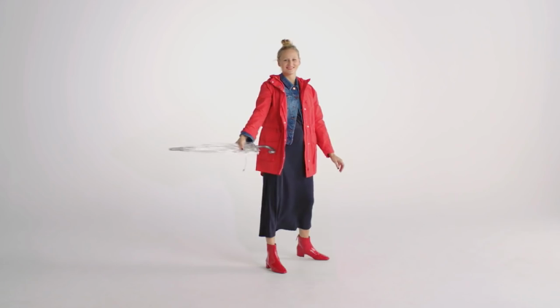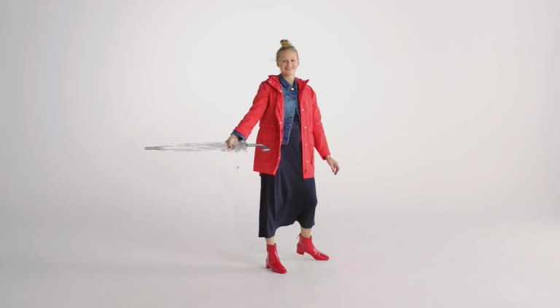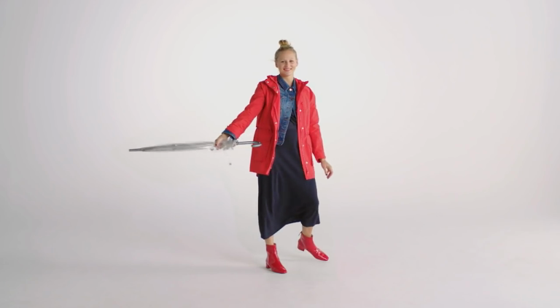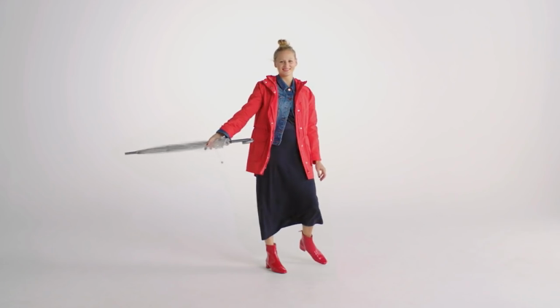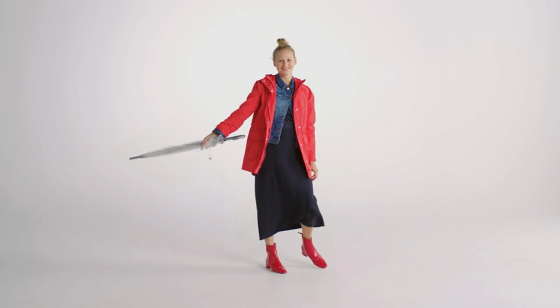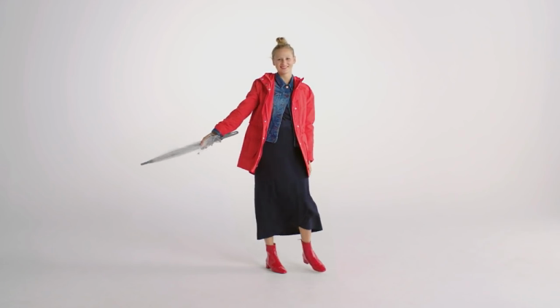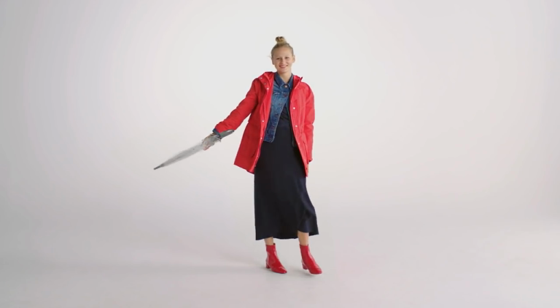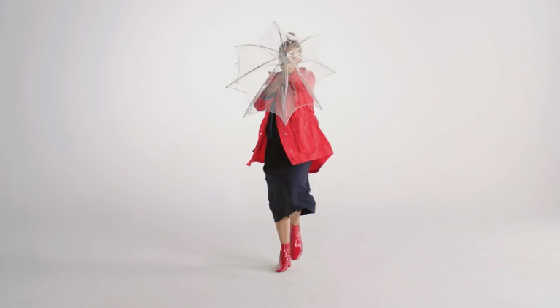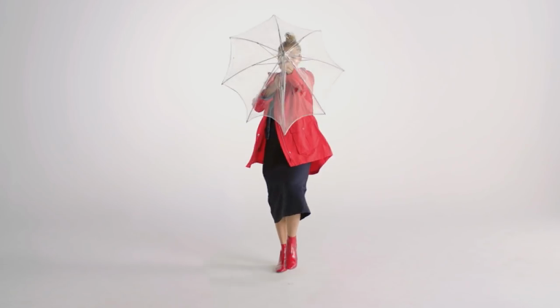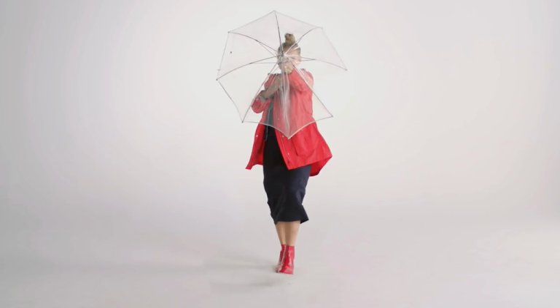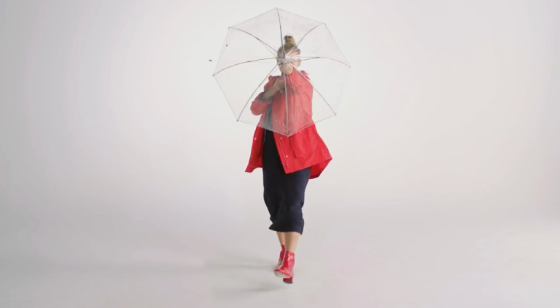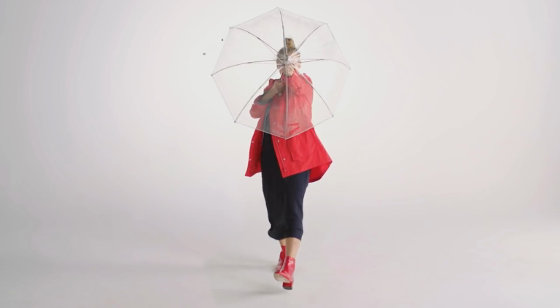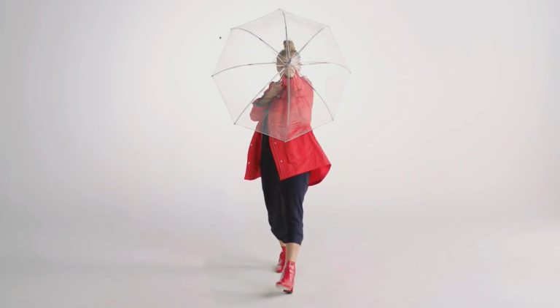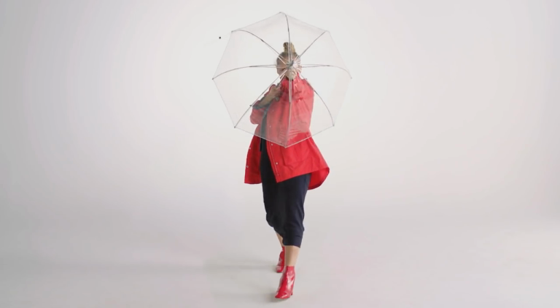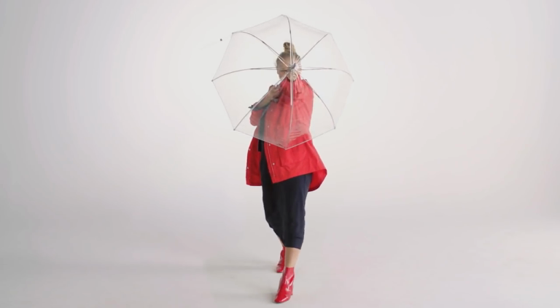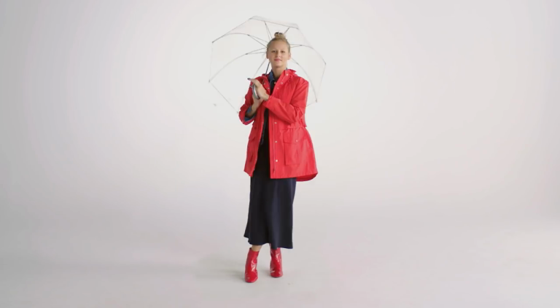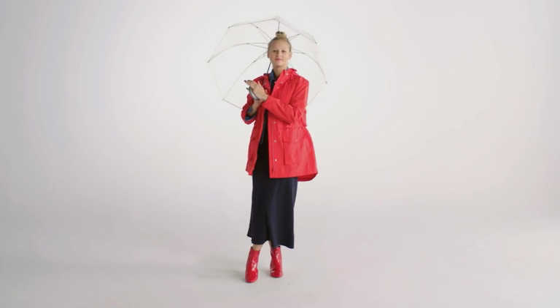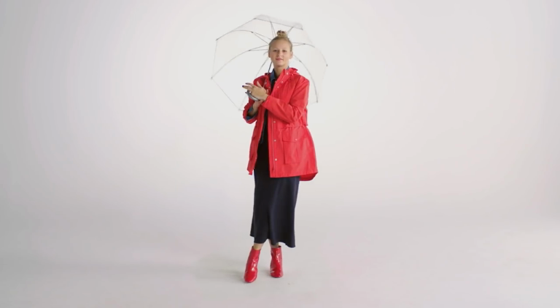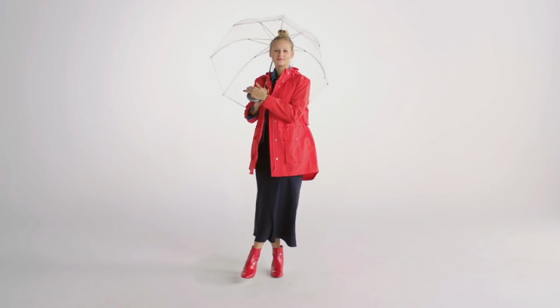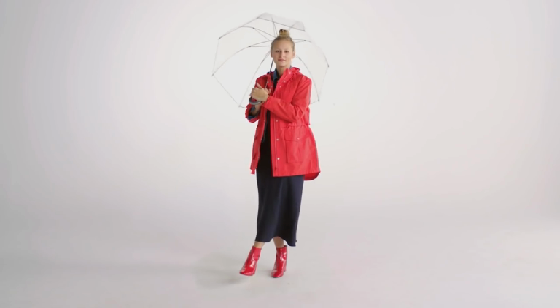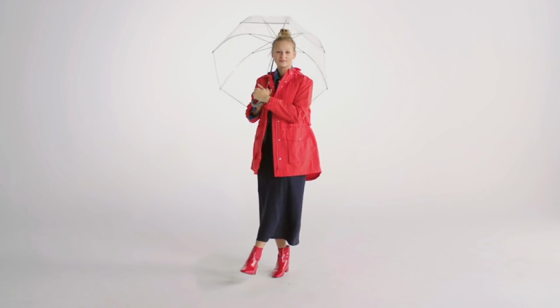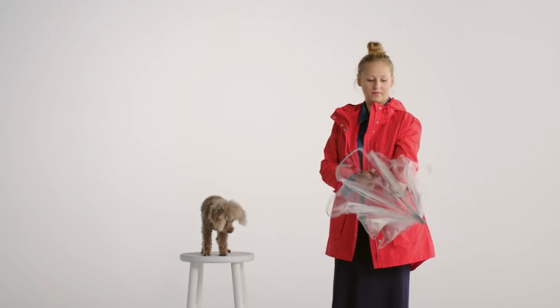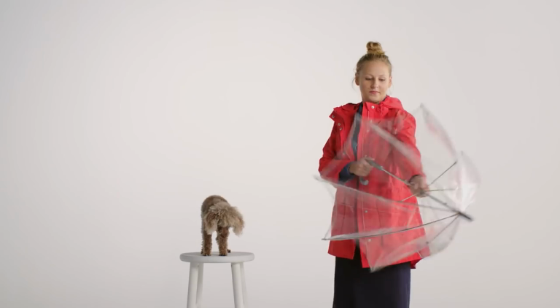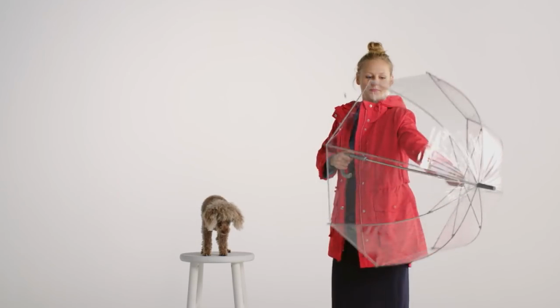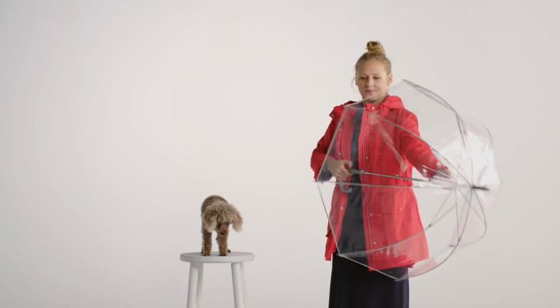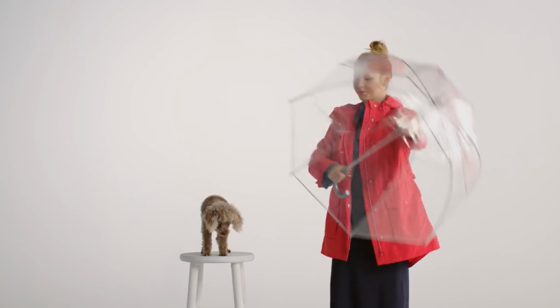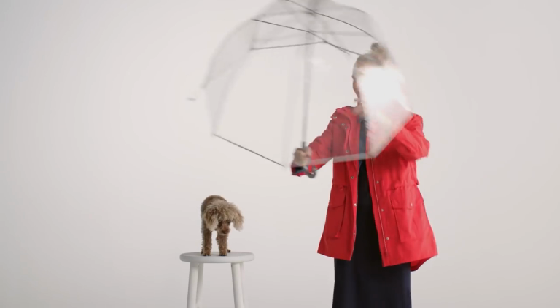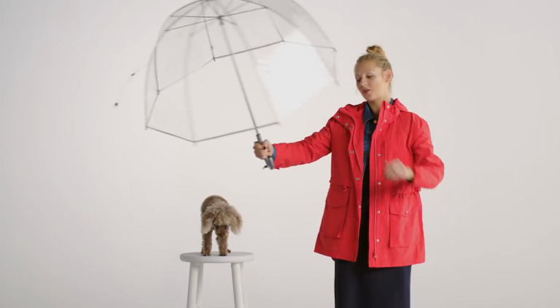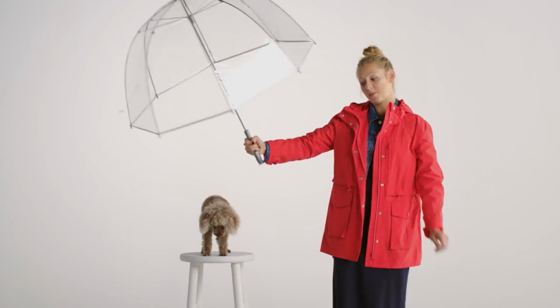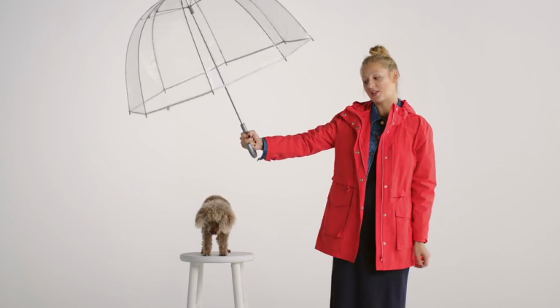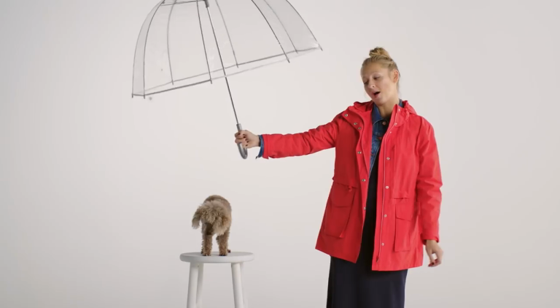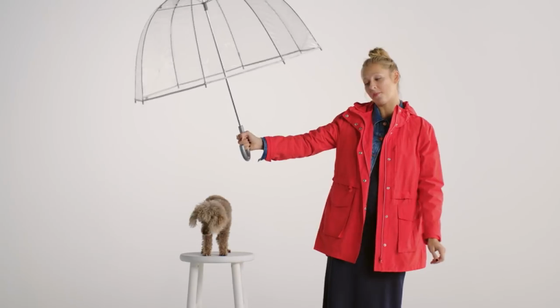Brighten up a rainy day with this simple slip dress and a colourful raincoat. Got to protect your perm.